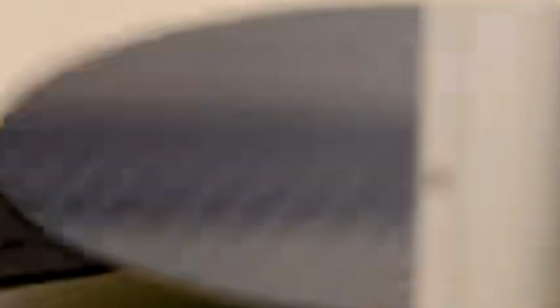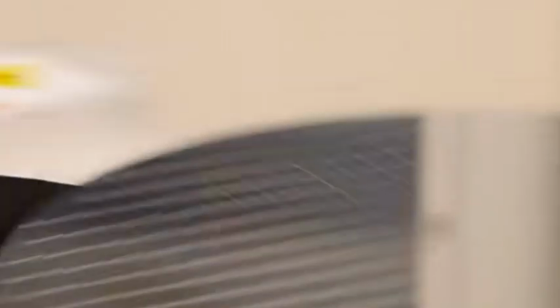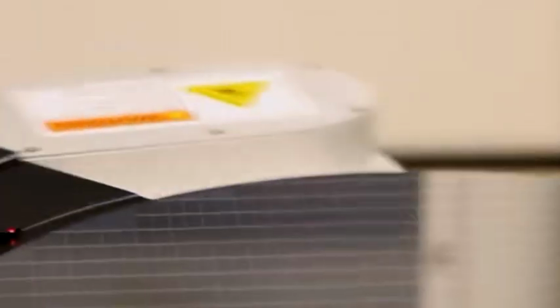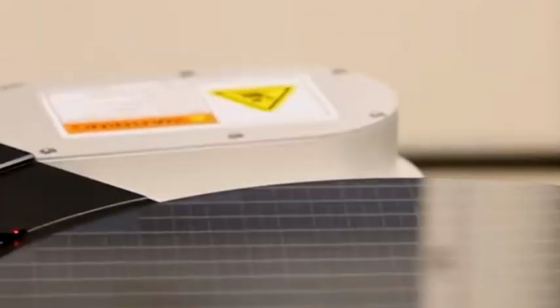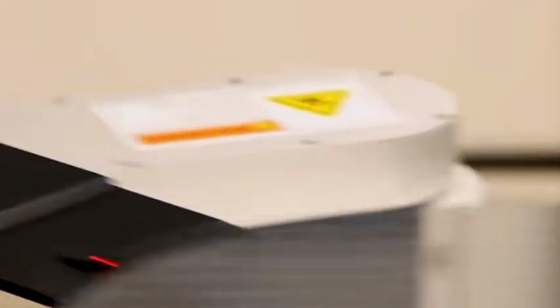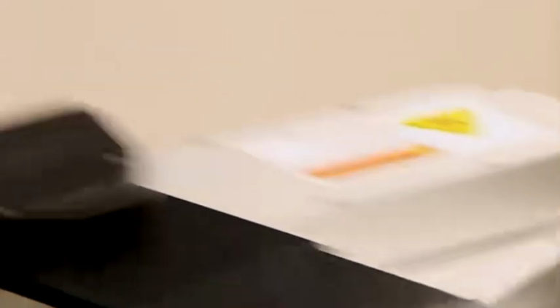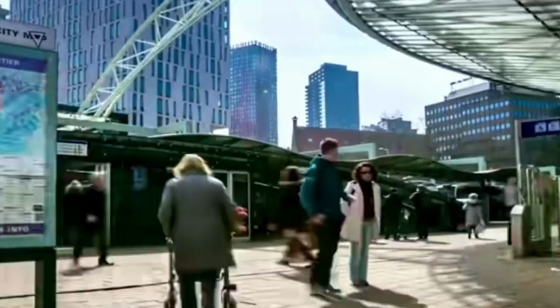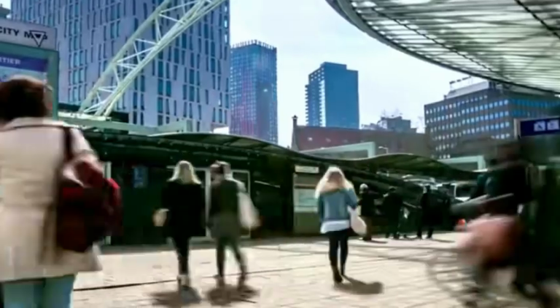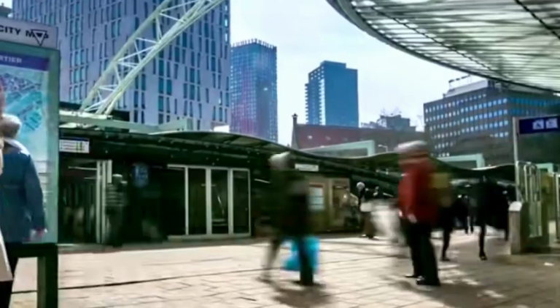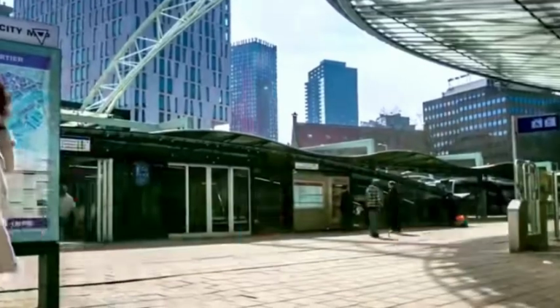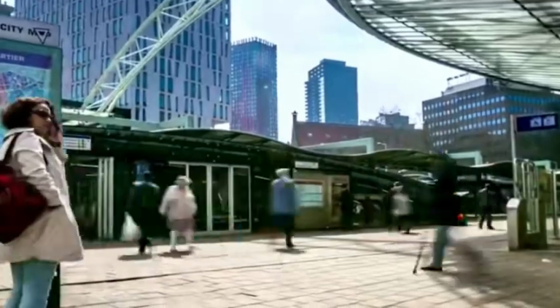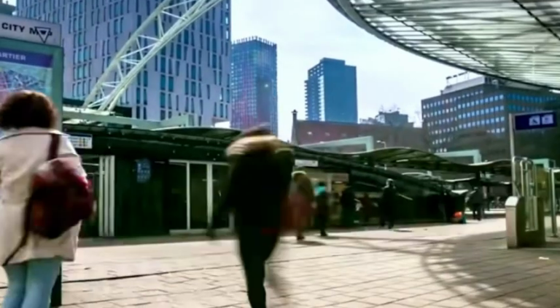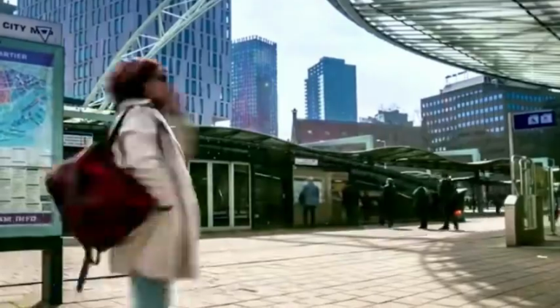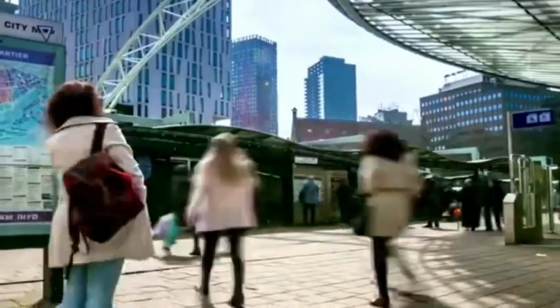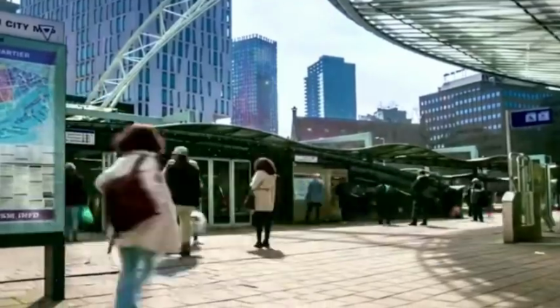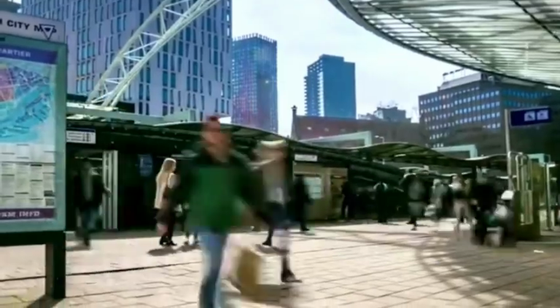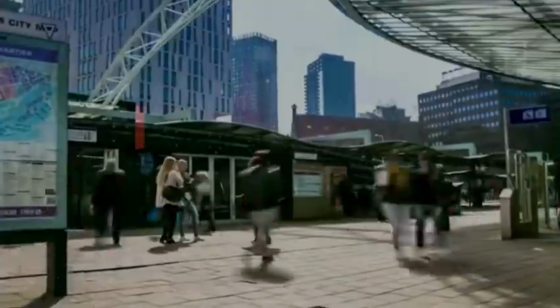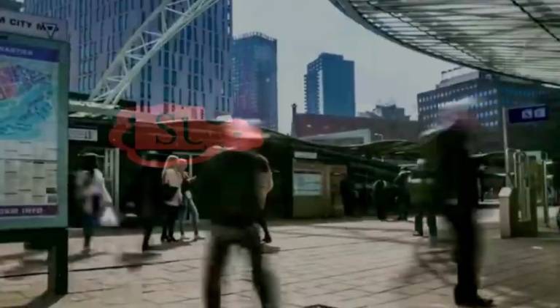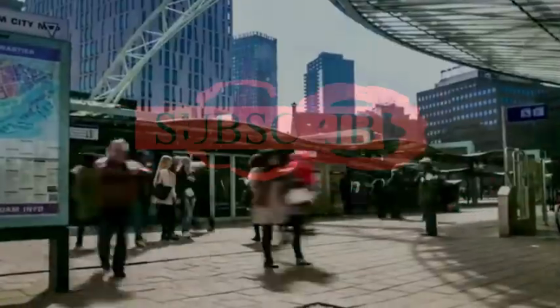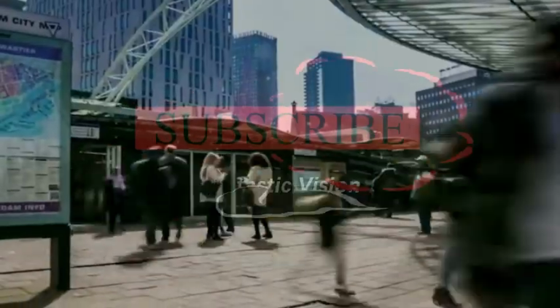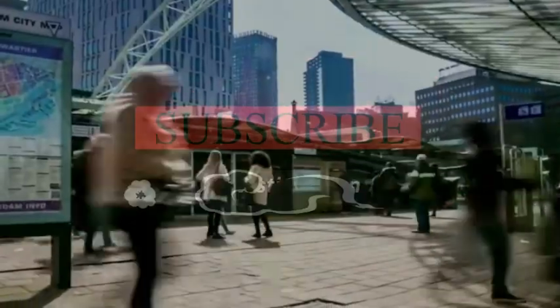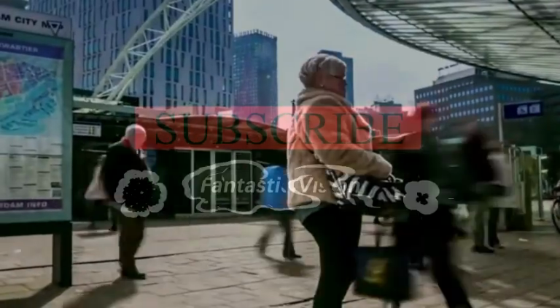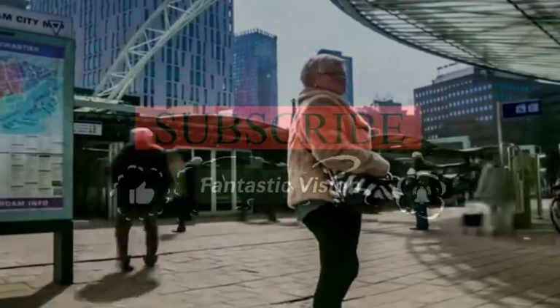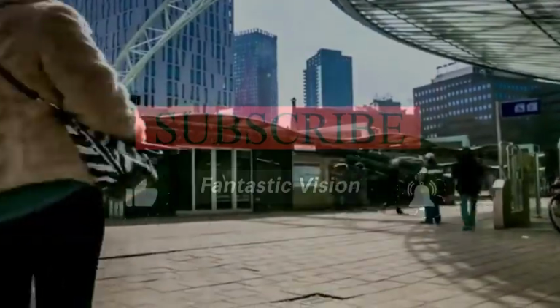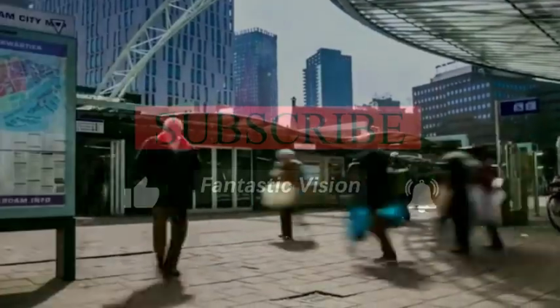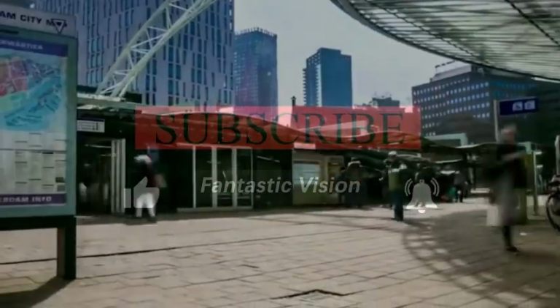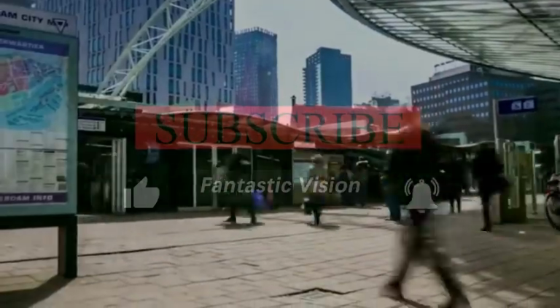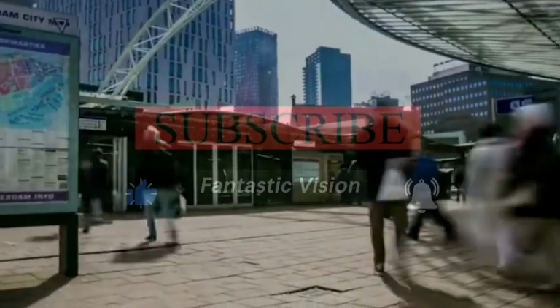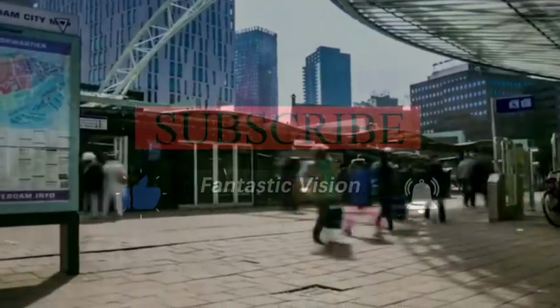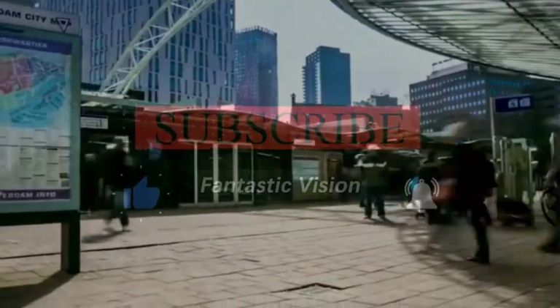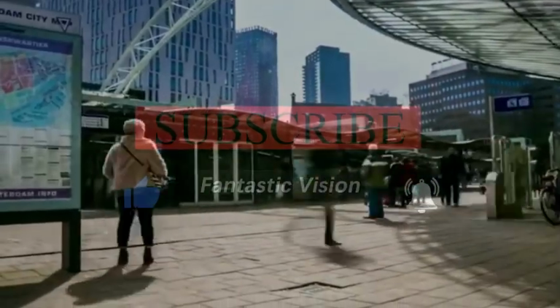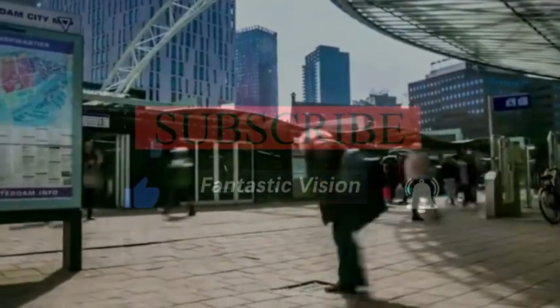Once mass production can be achieved, the gap with the United States will be greatly widened.